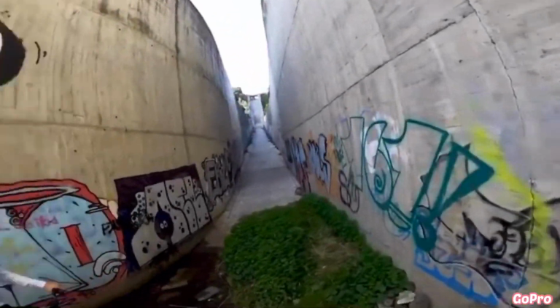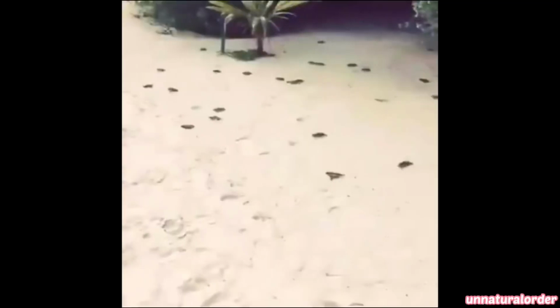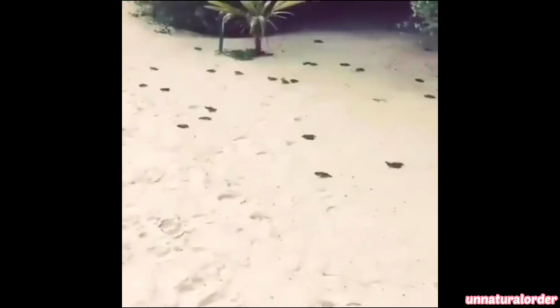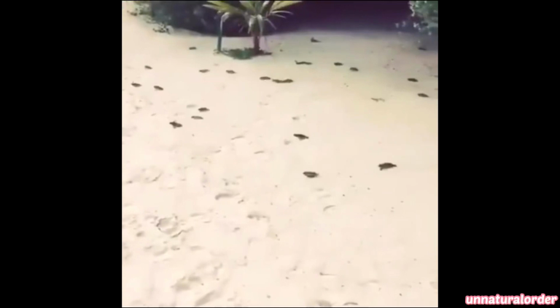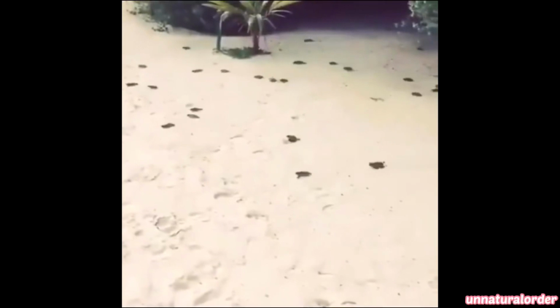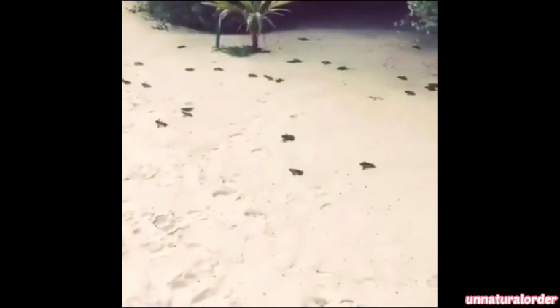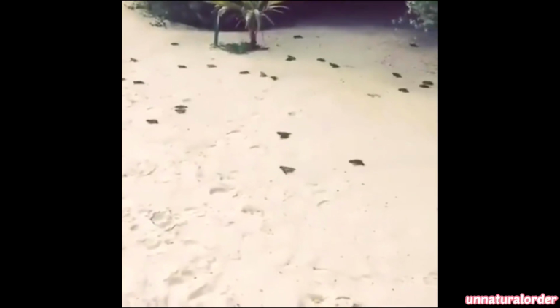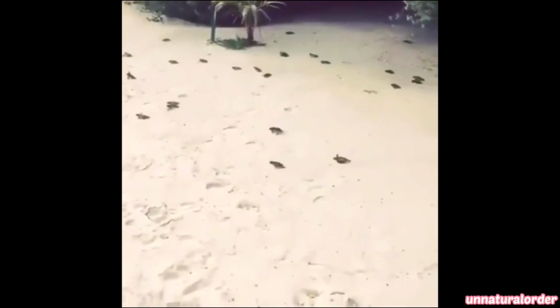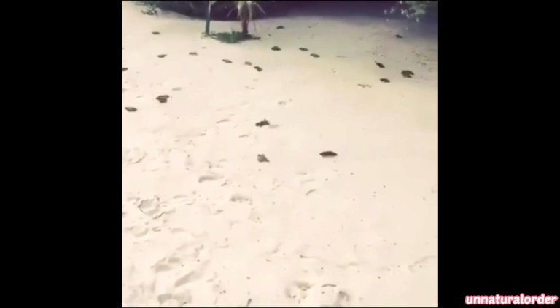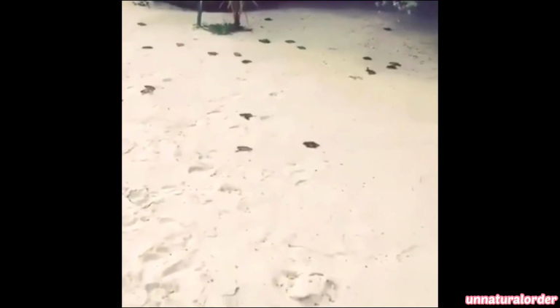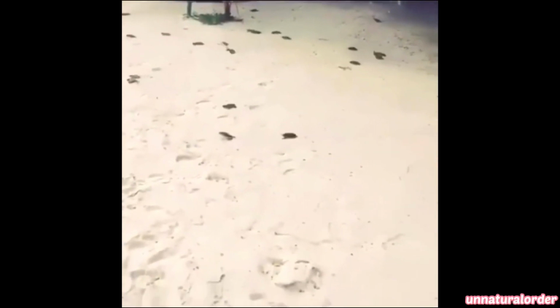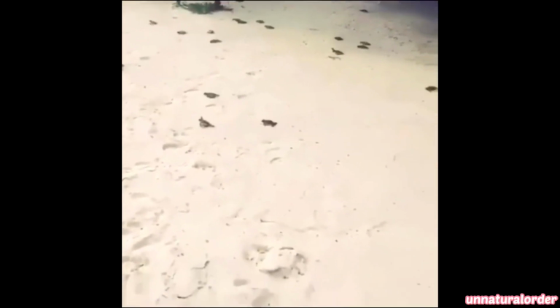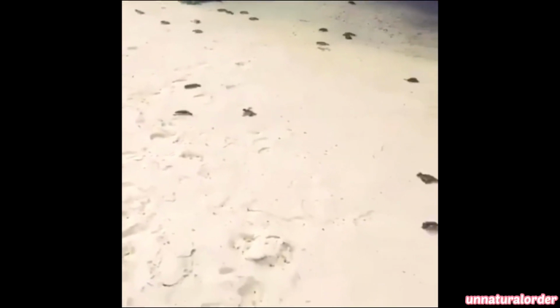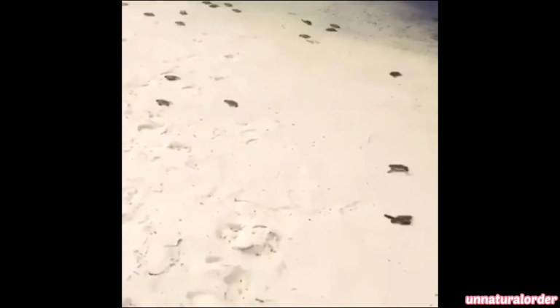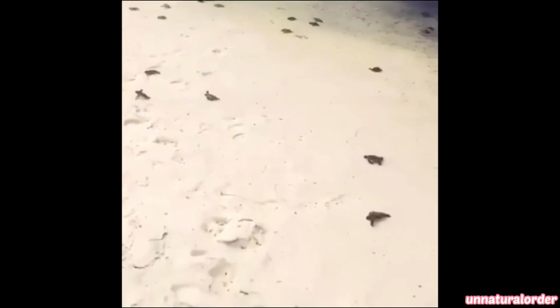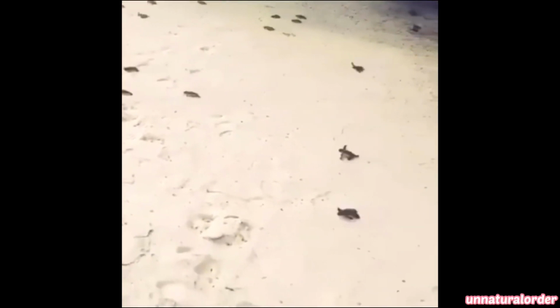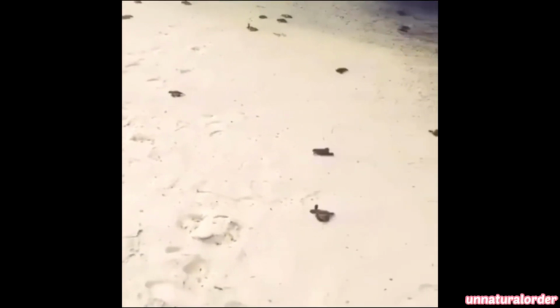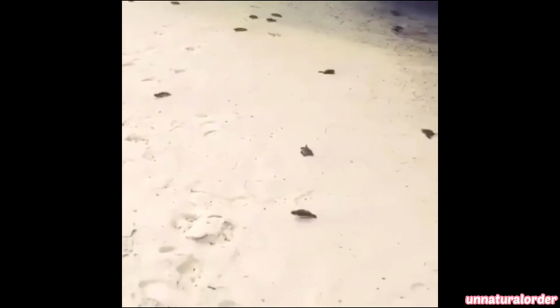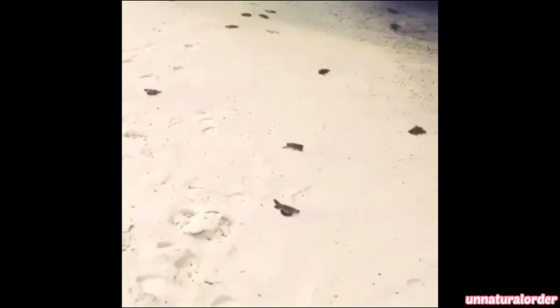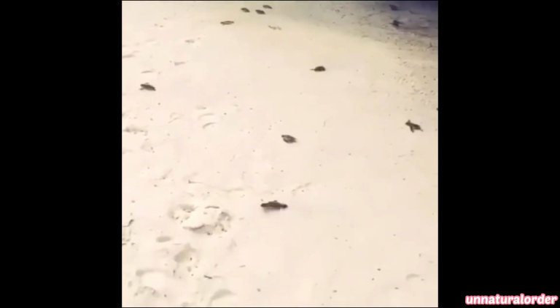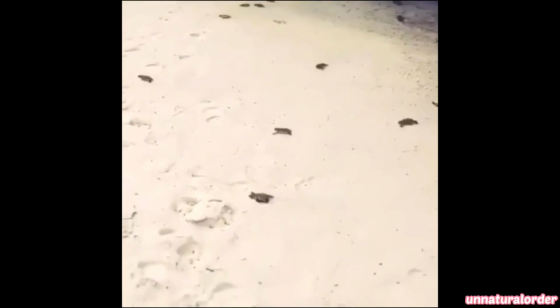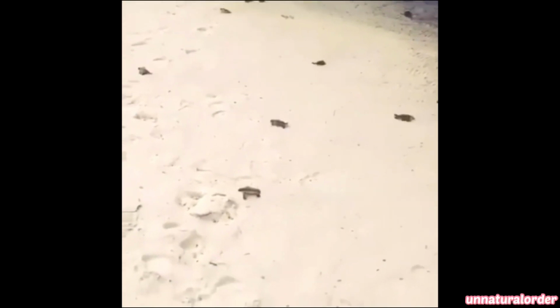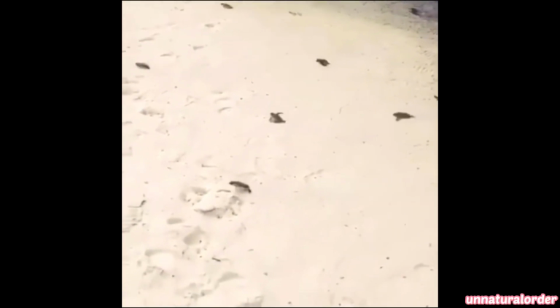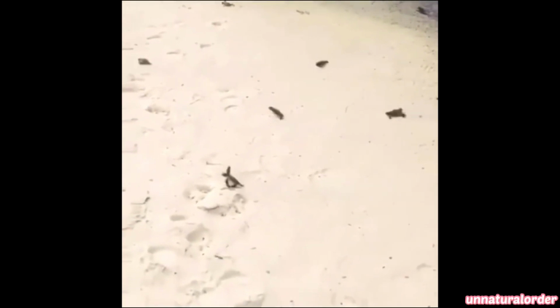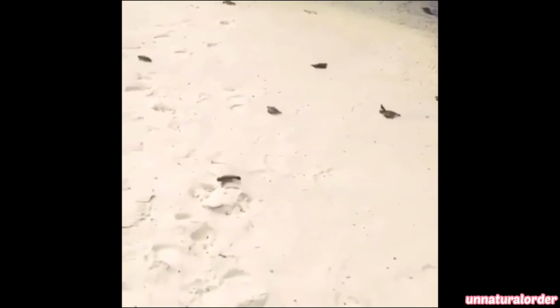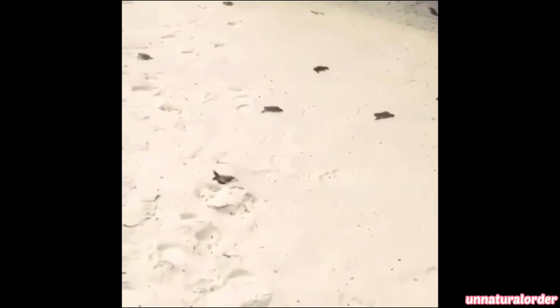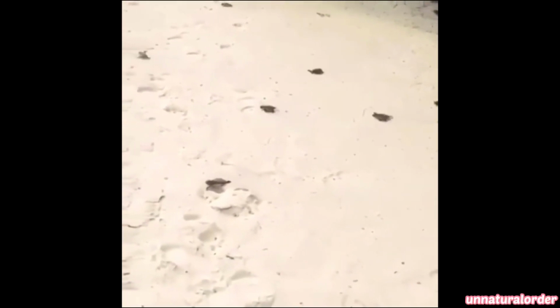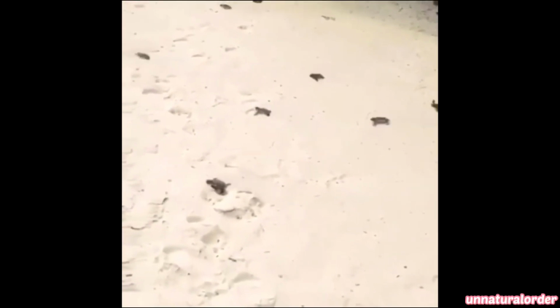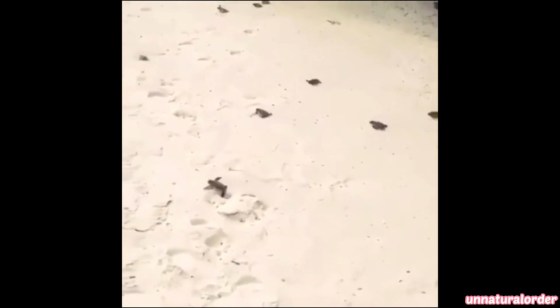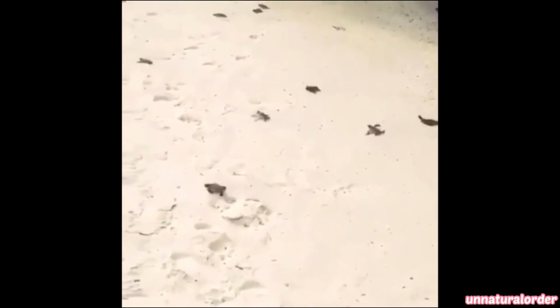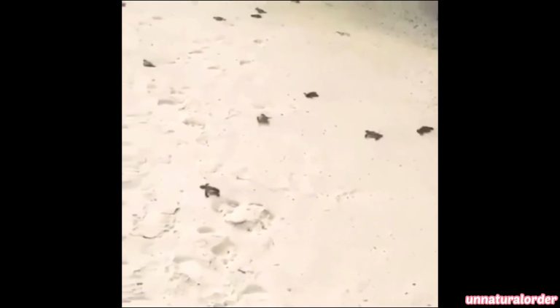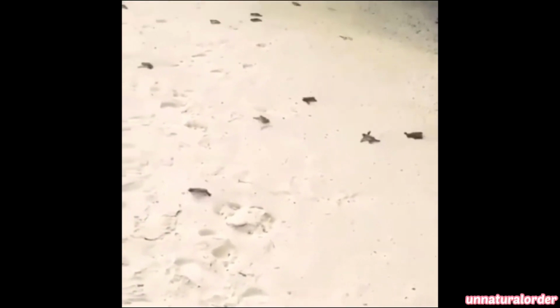Someone captured hundreds of newly hatched sea turtles making their way to the ocean.